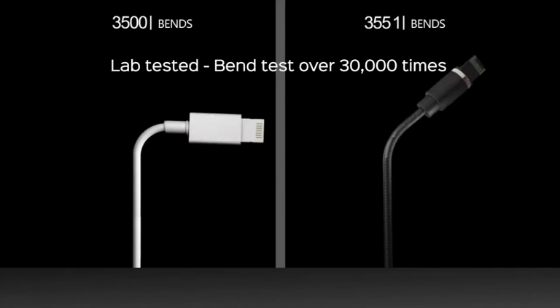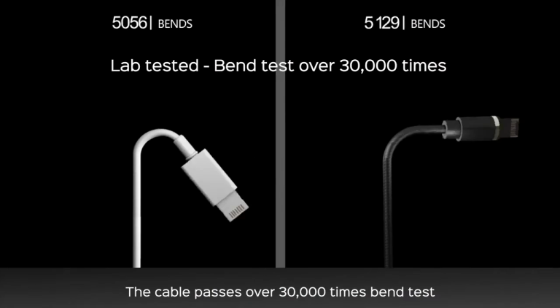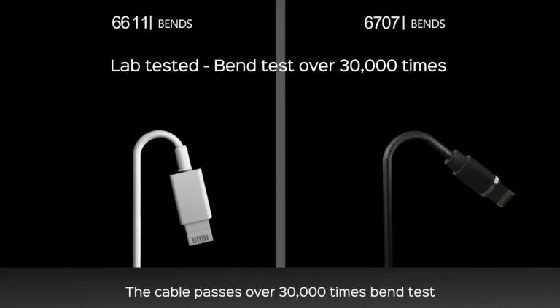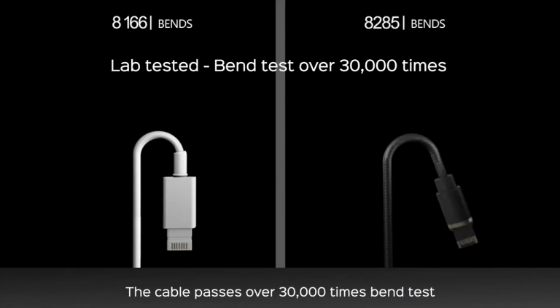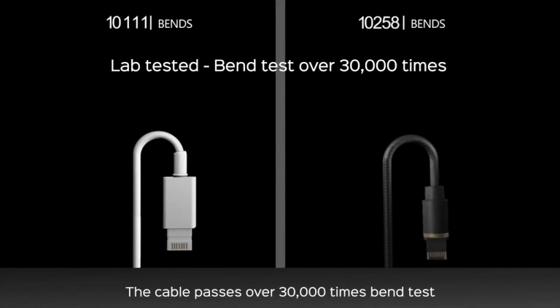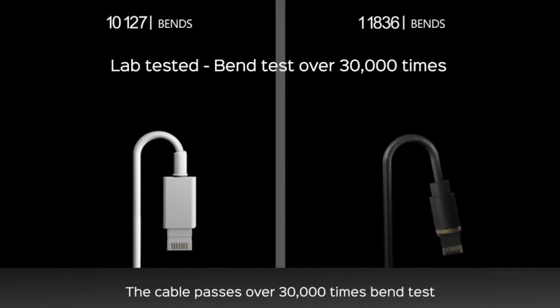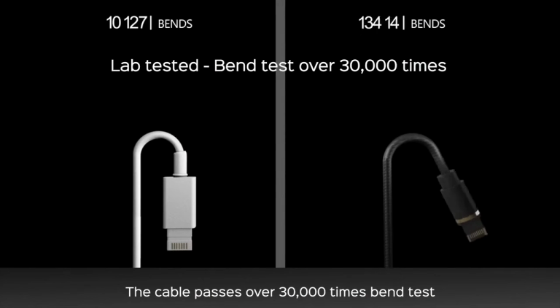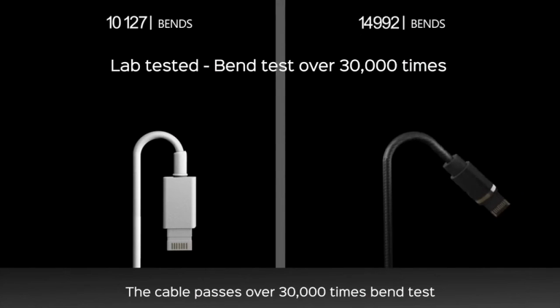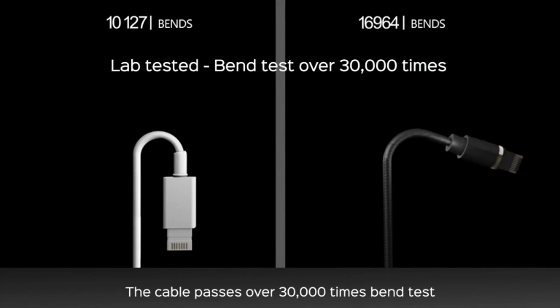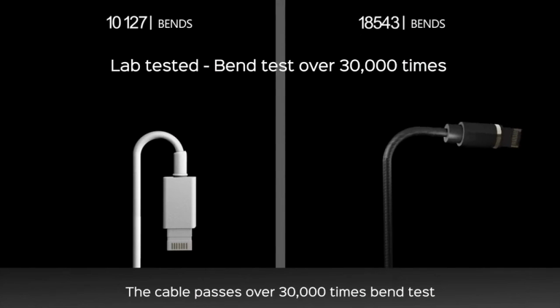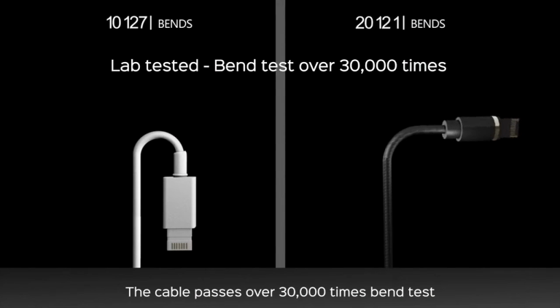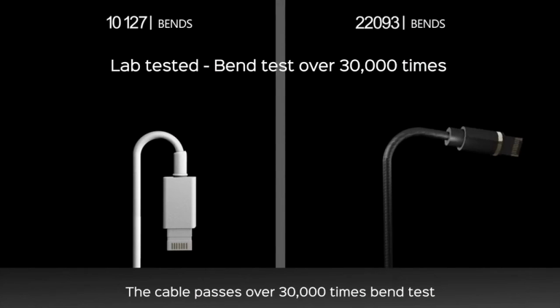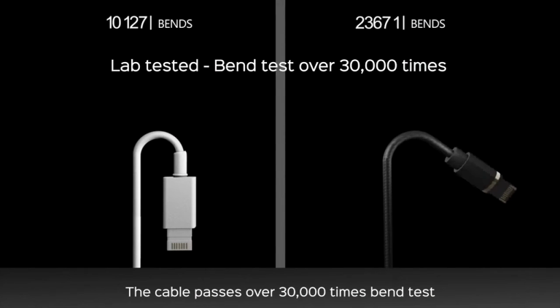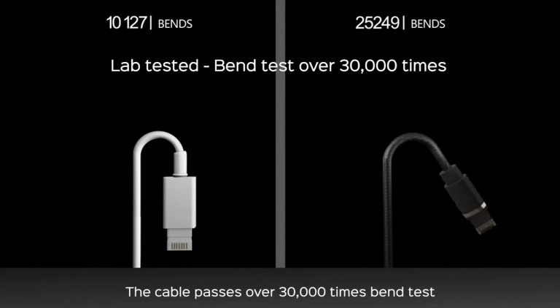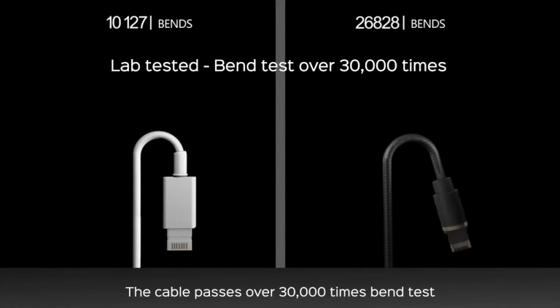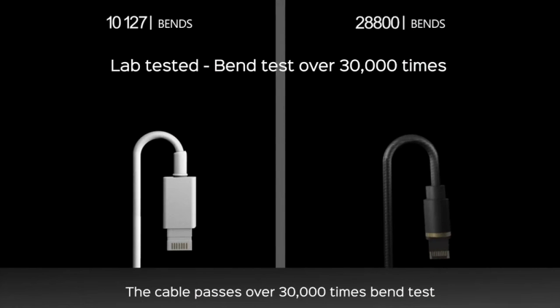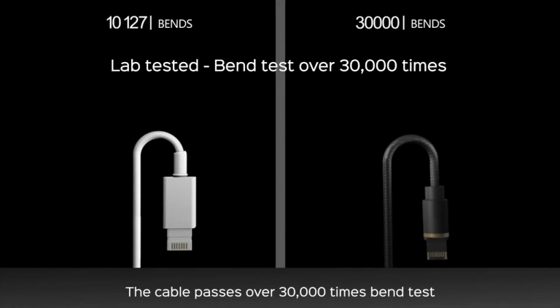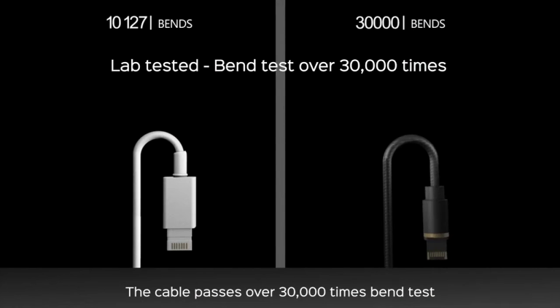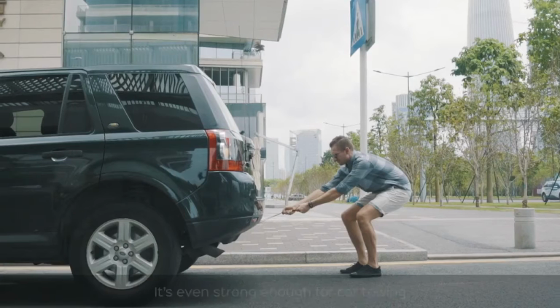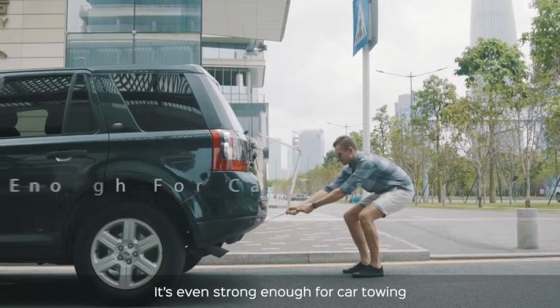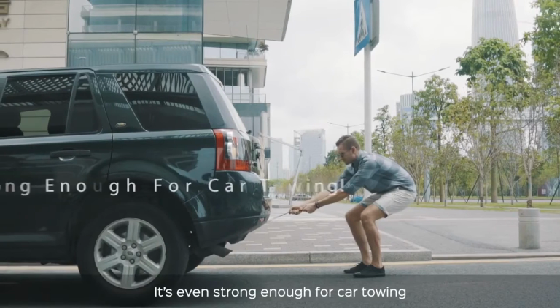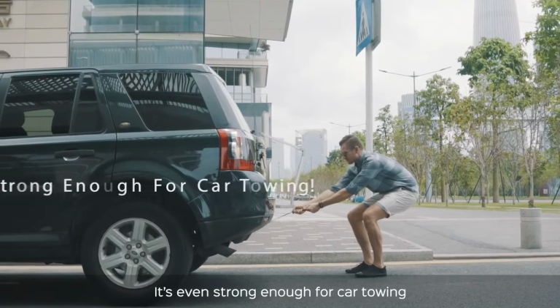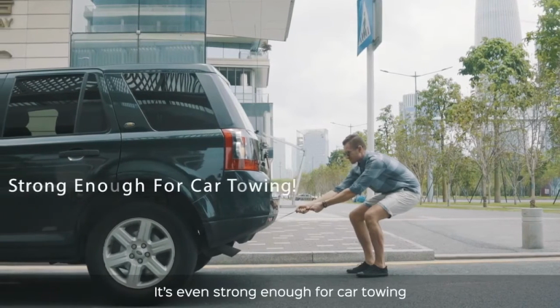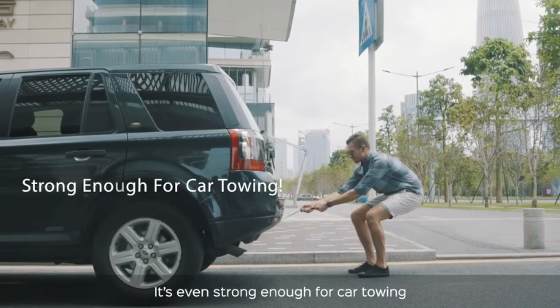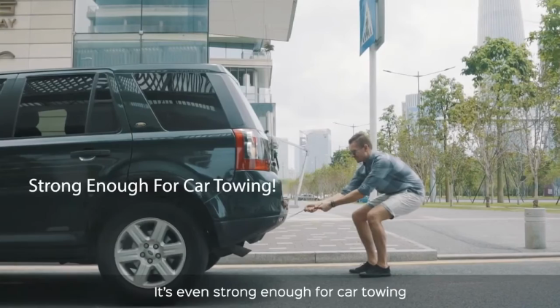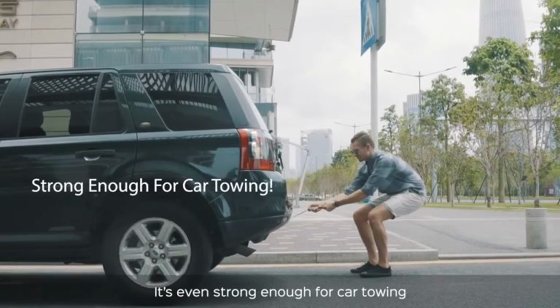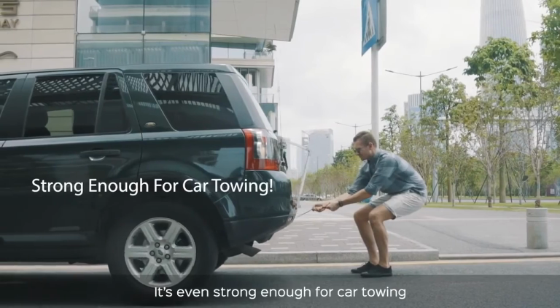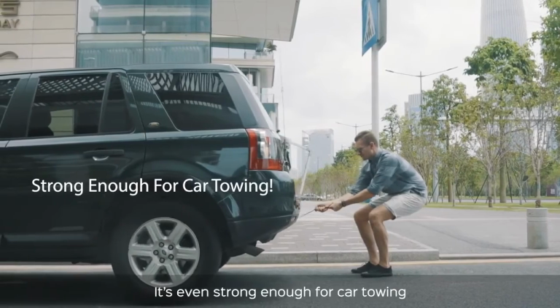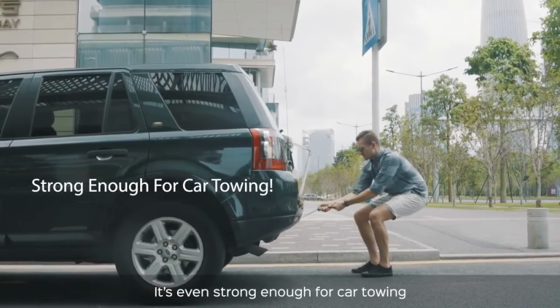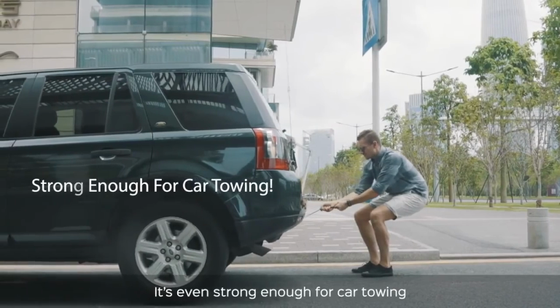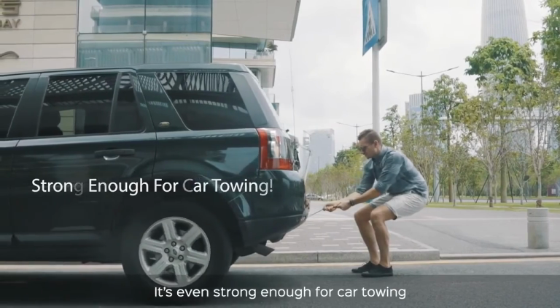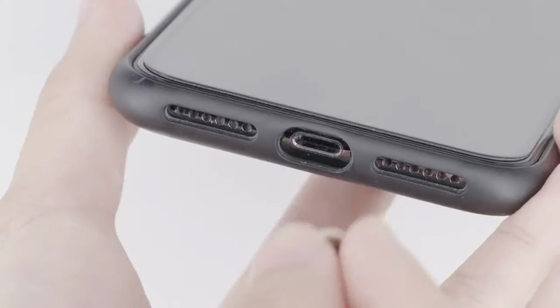The cable passes over 30,000 times bend test. It's even strong enough for car towing.